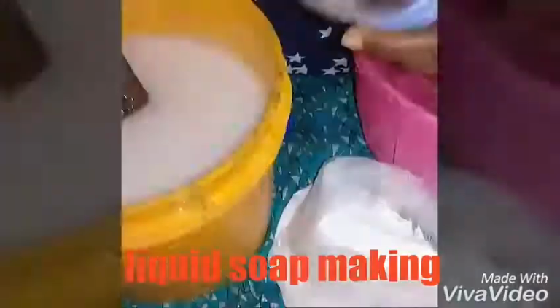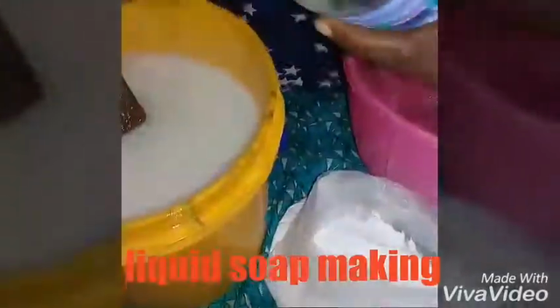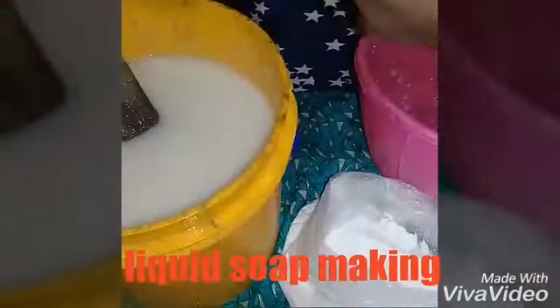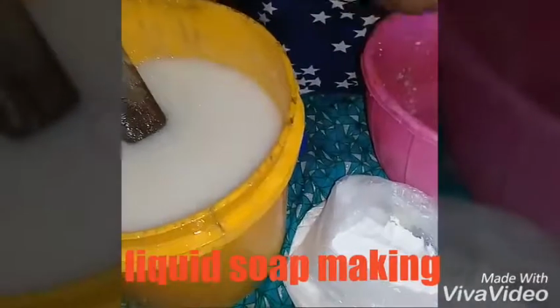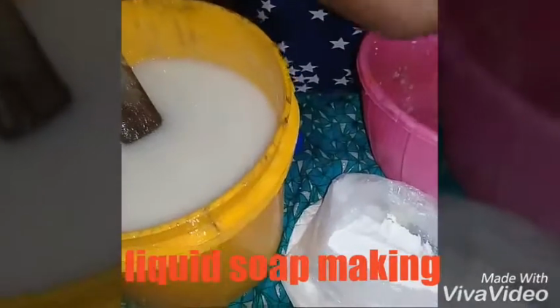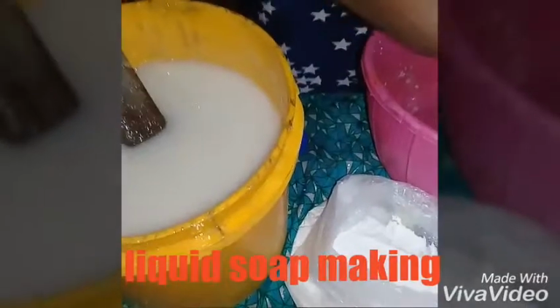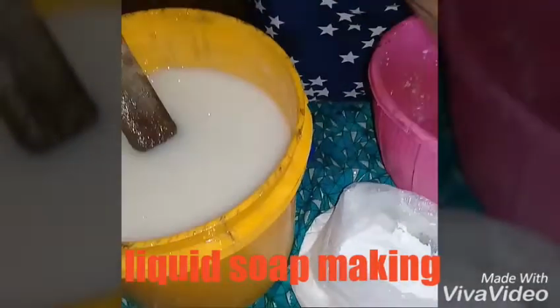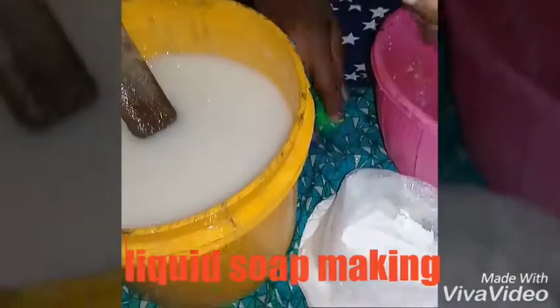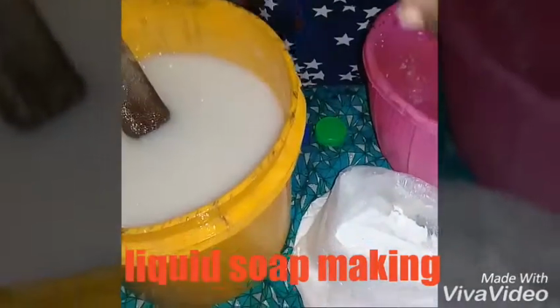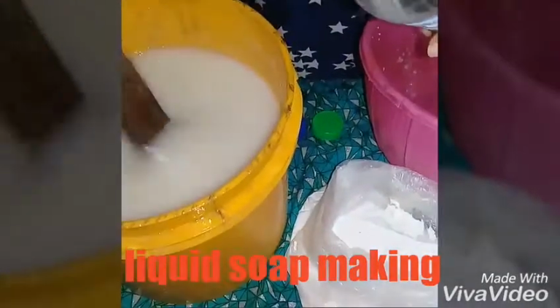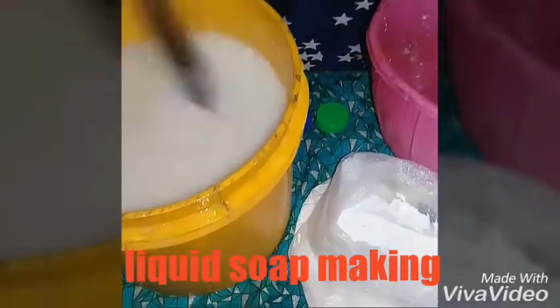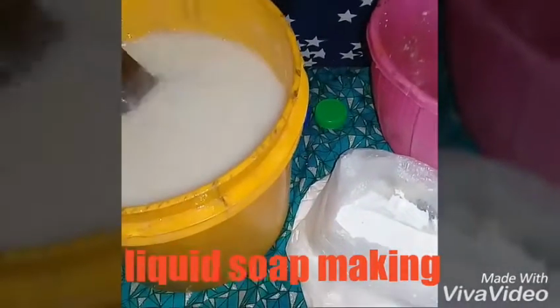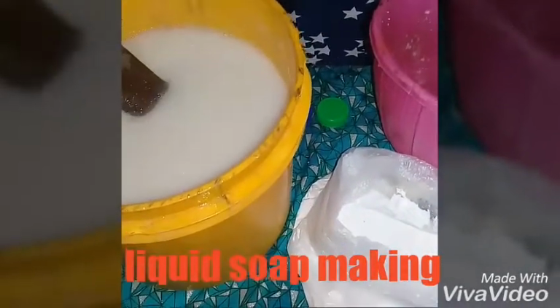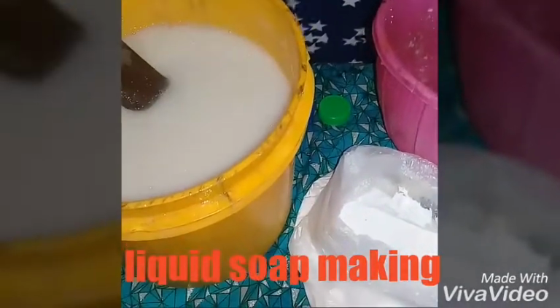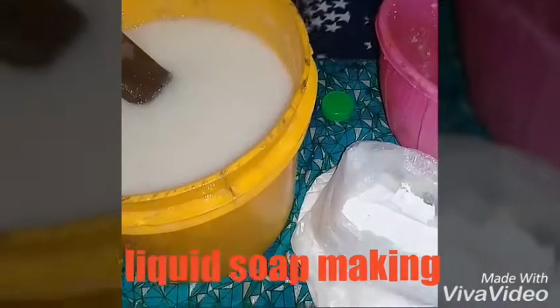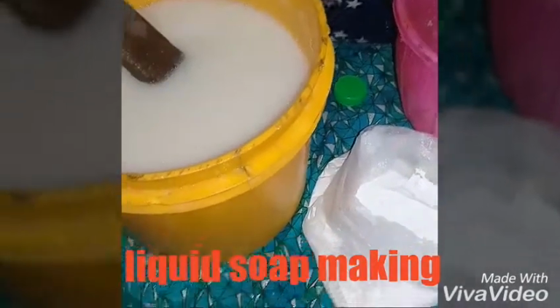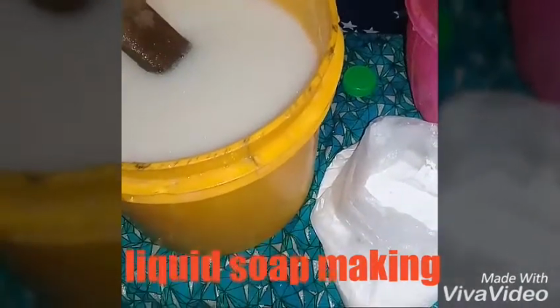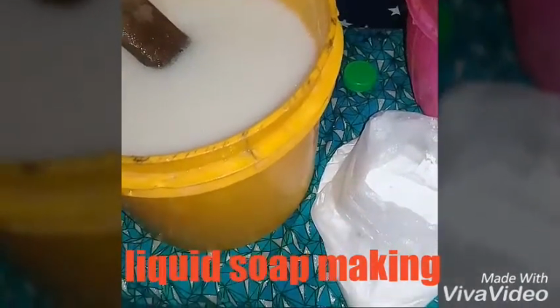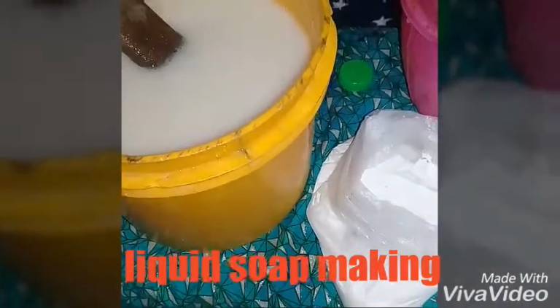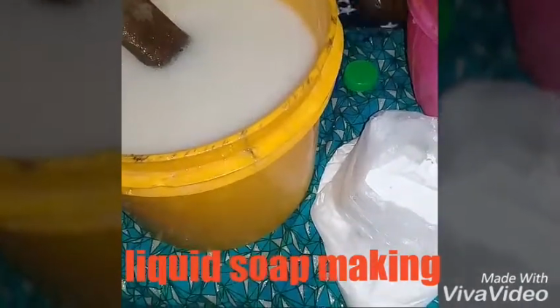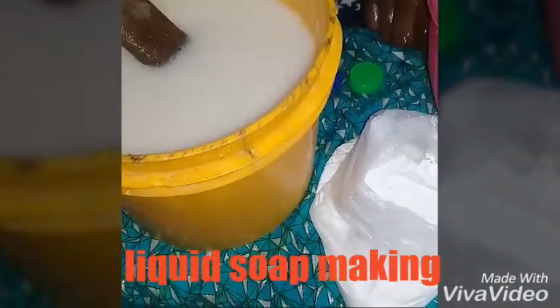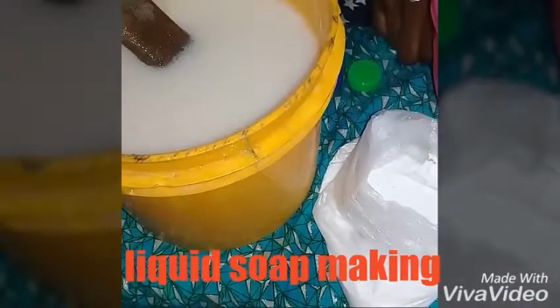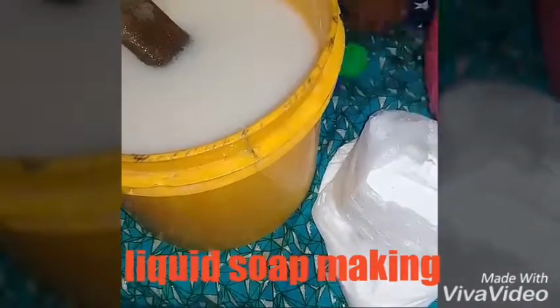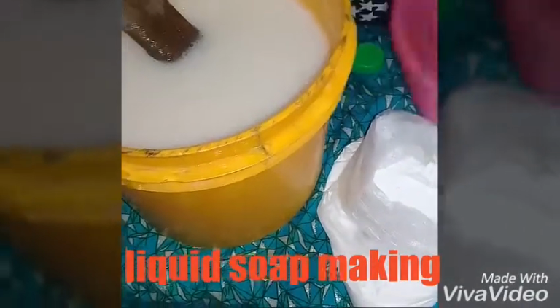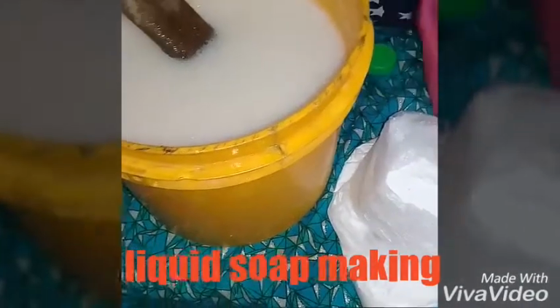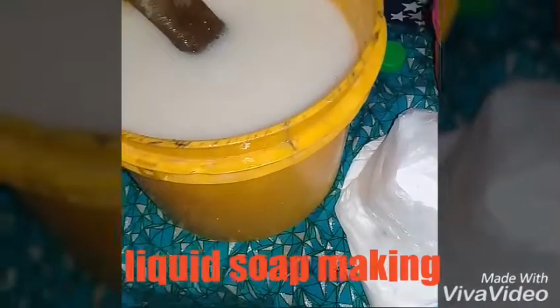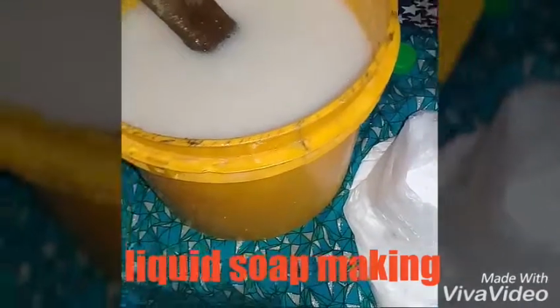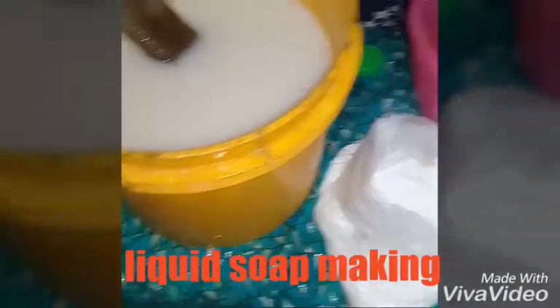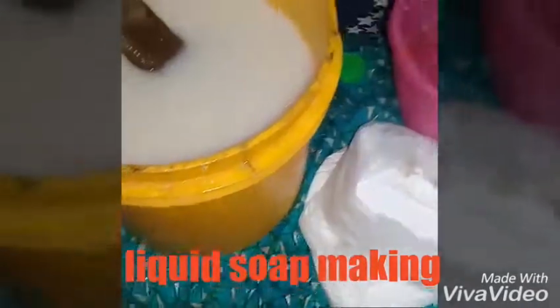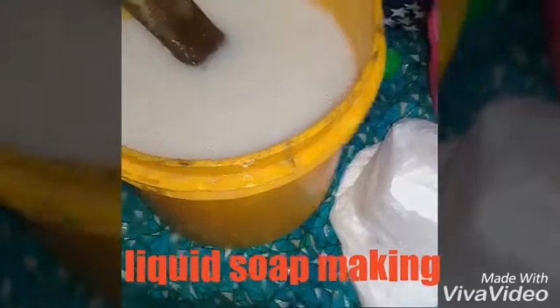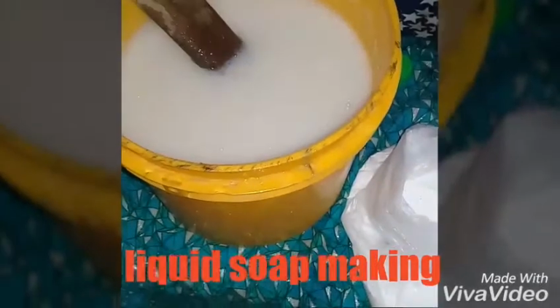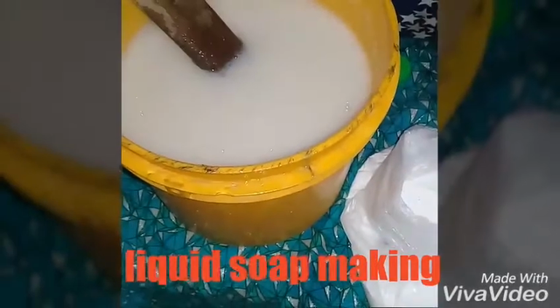This is my Foam Booster. I'll just add 2 teaspoons of my Foam Booster.